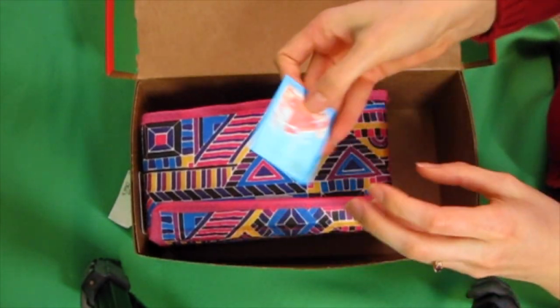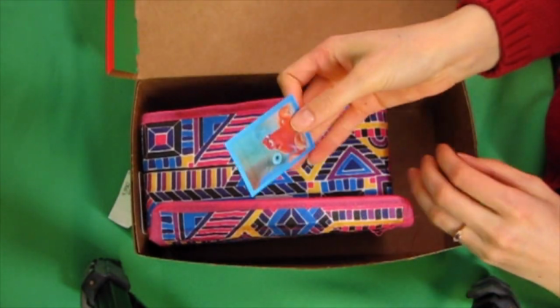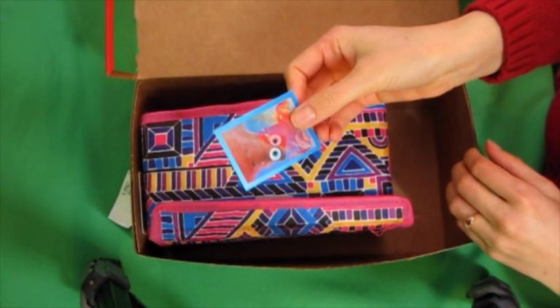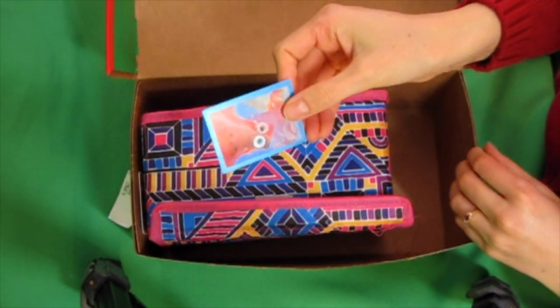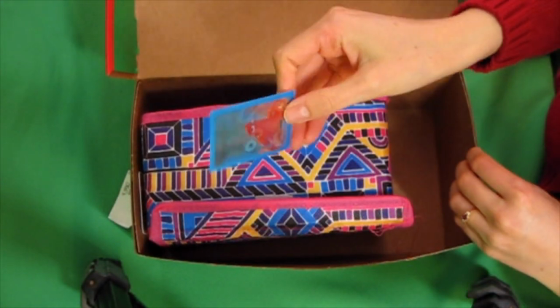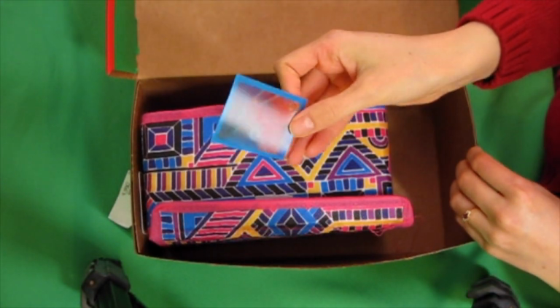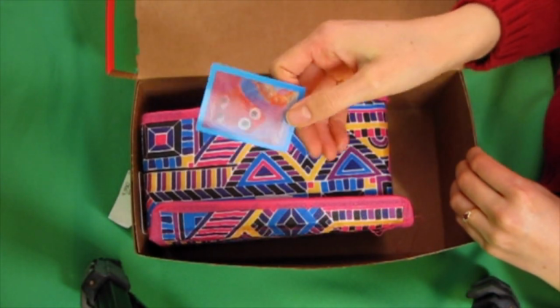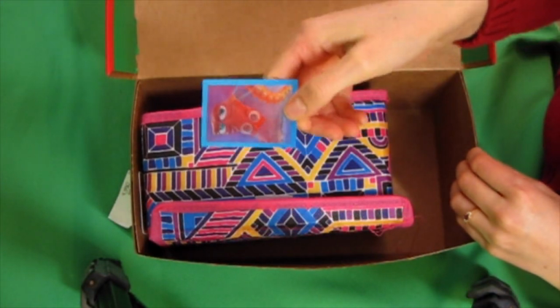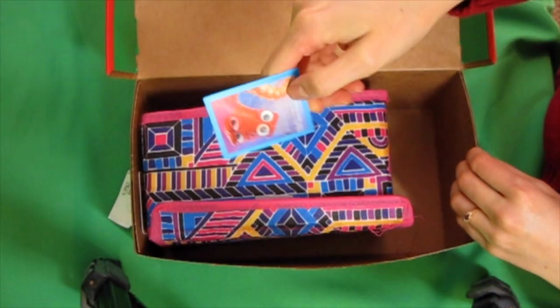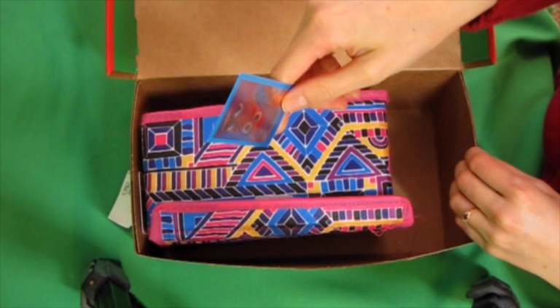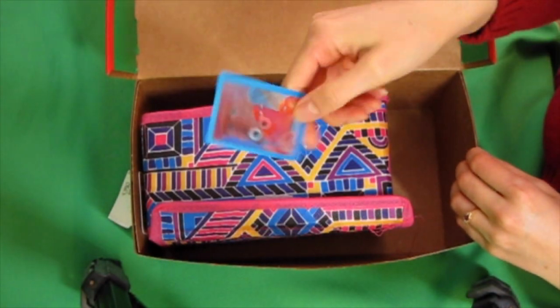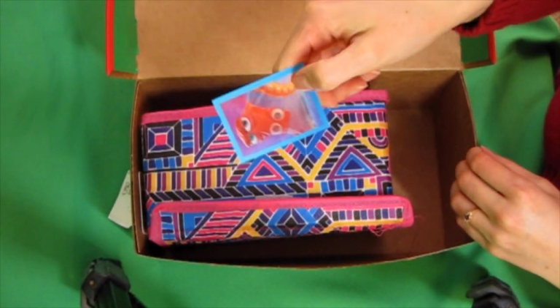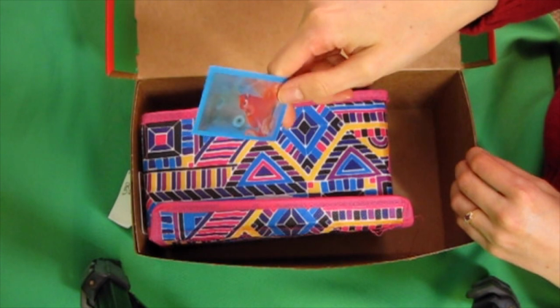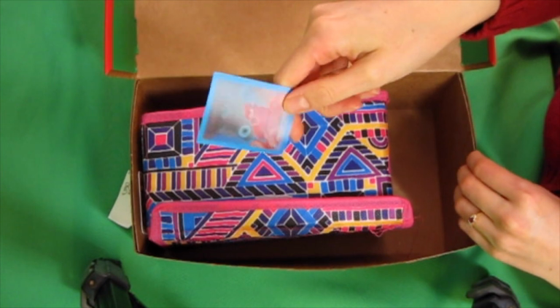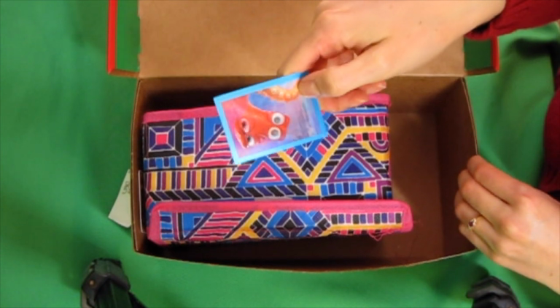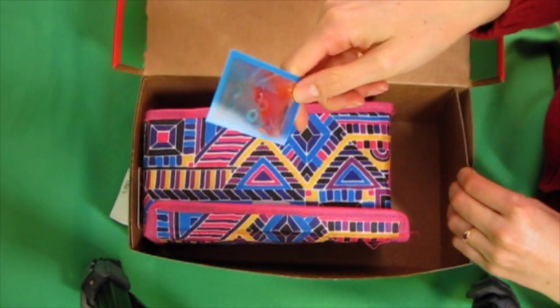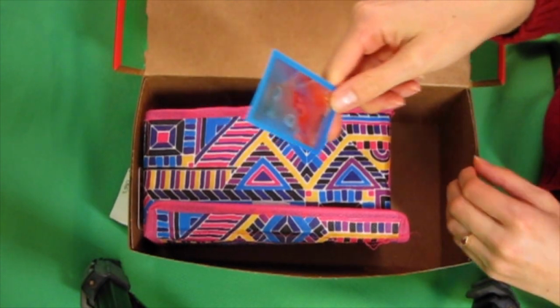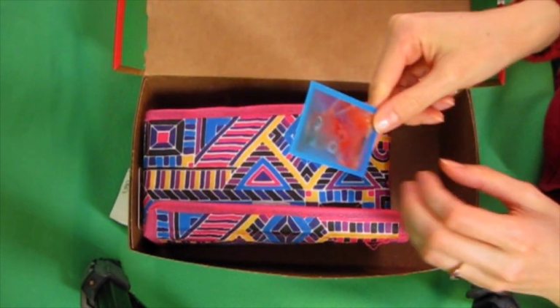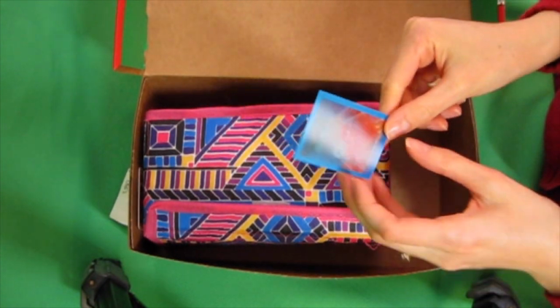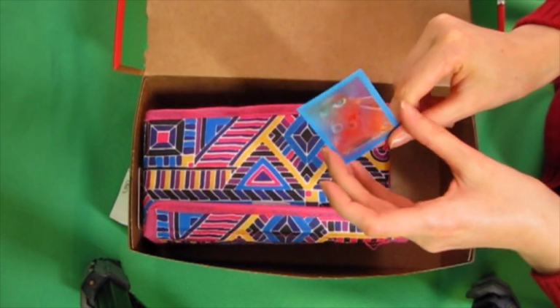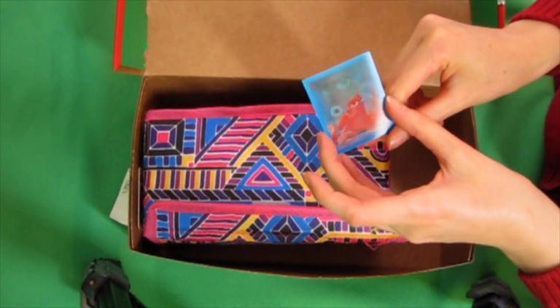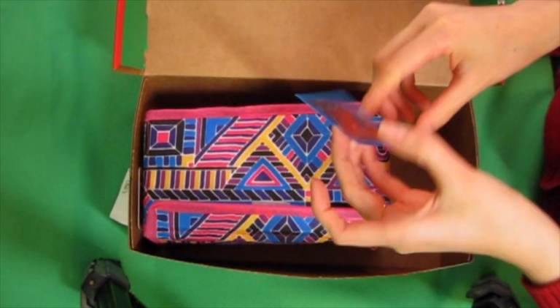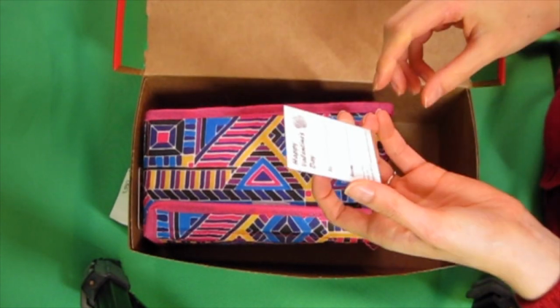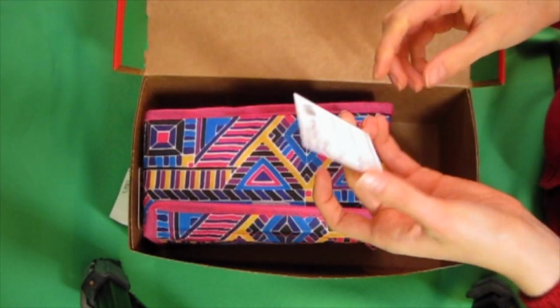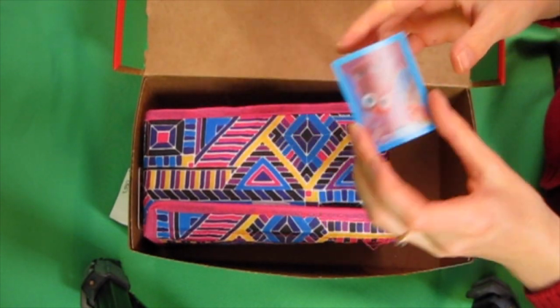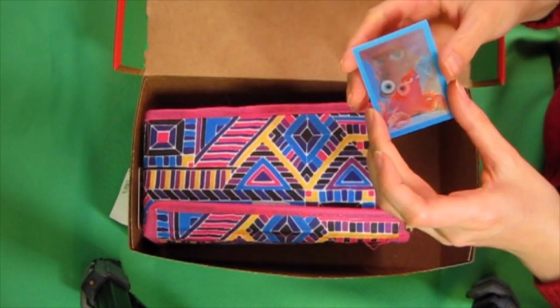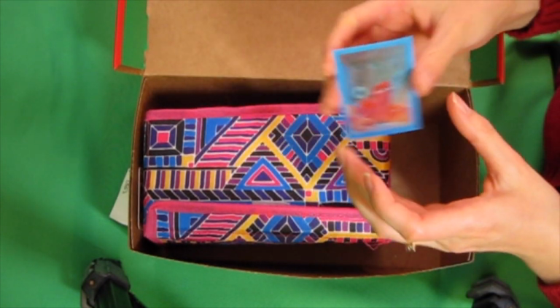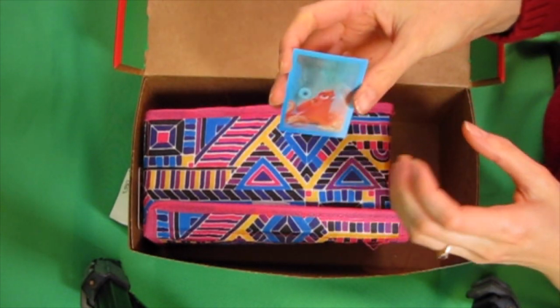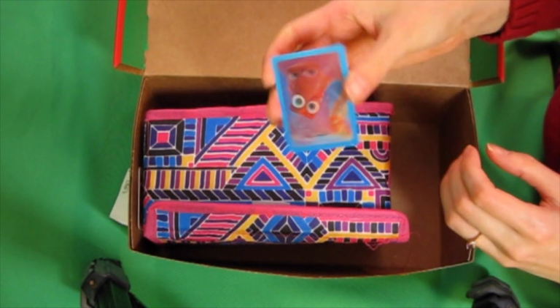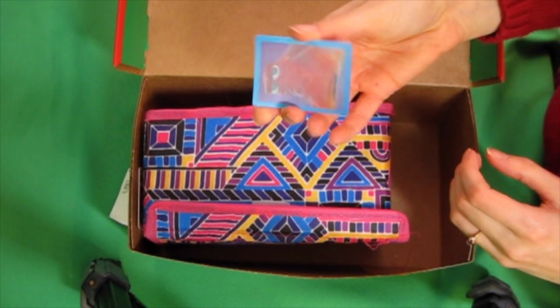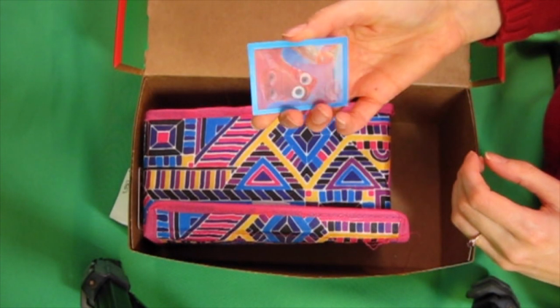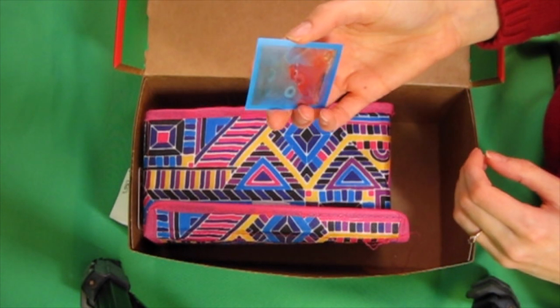A little fun image-changing novelty item. And then this box — I don't even know what I have in here. A few of these 3D dinosaur puzzles.